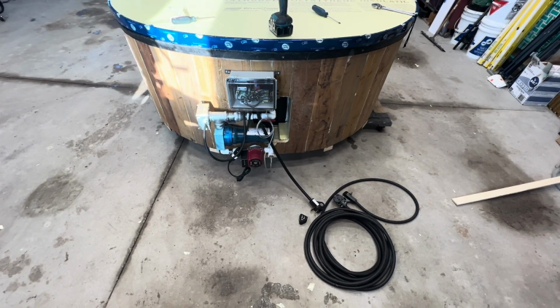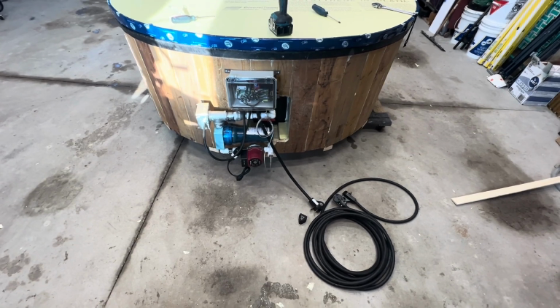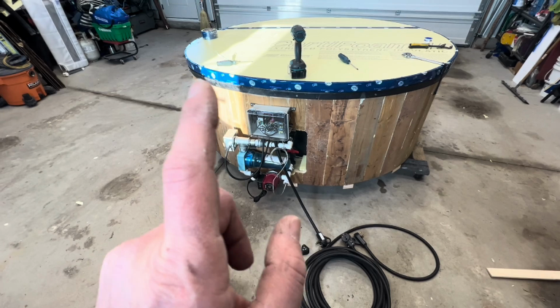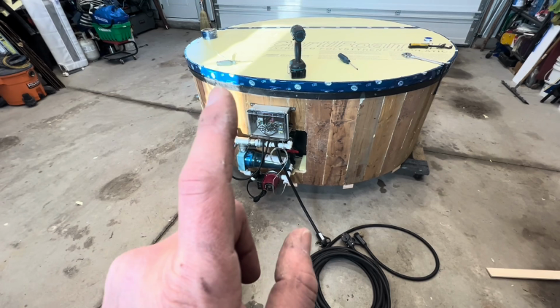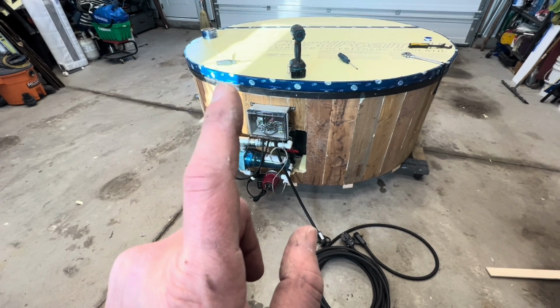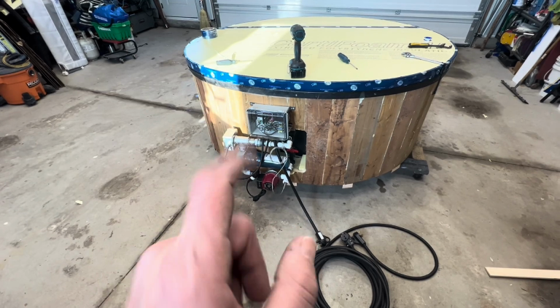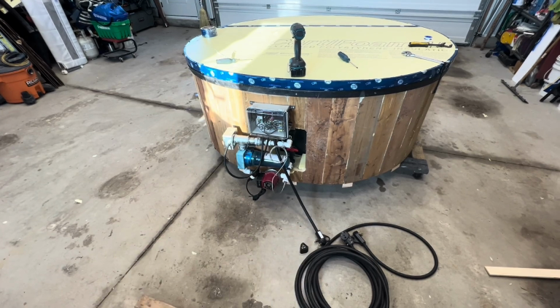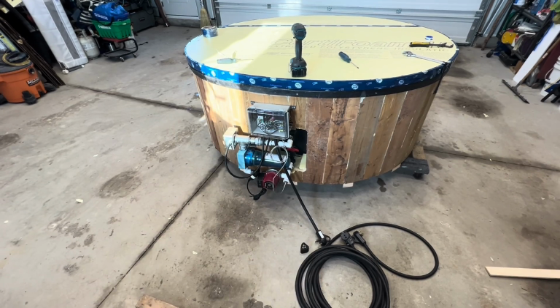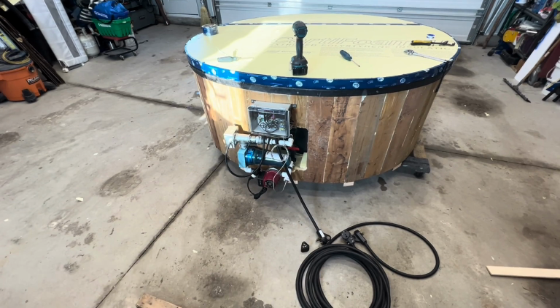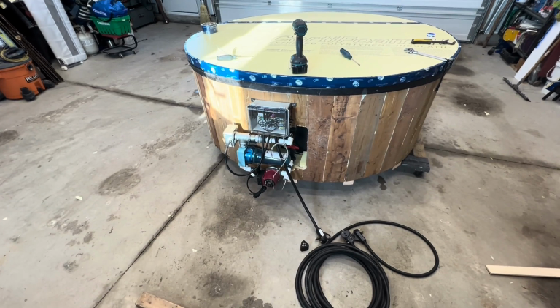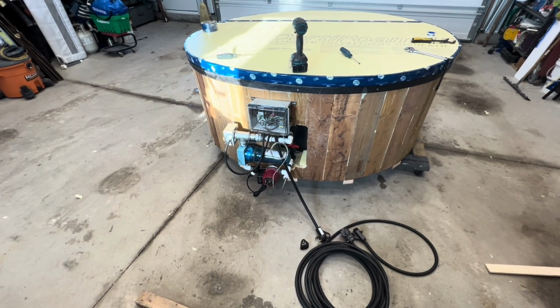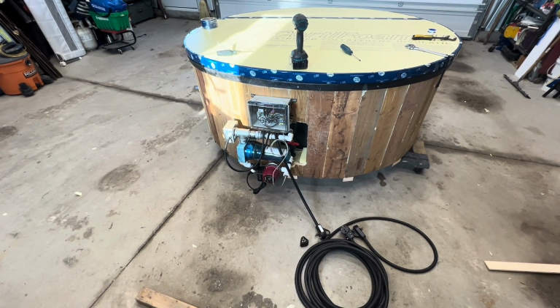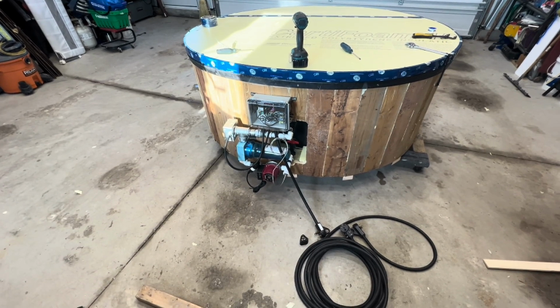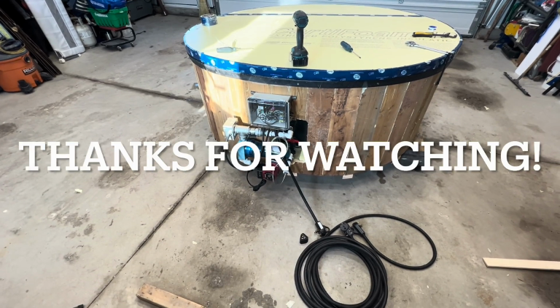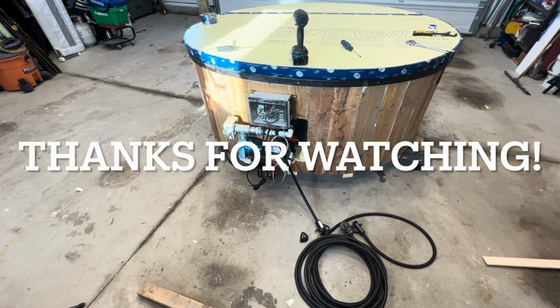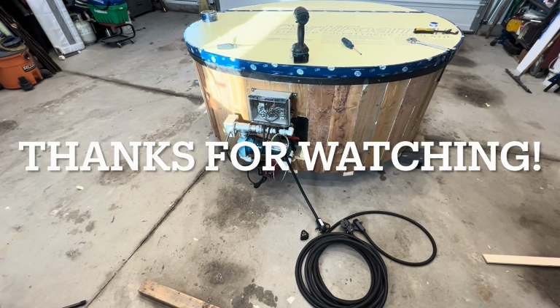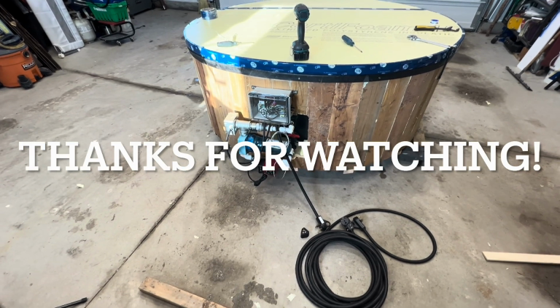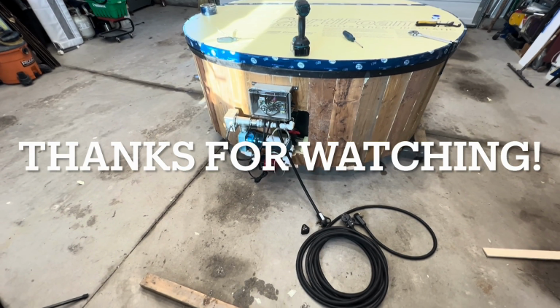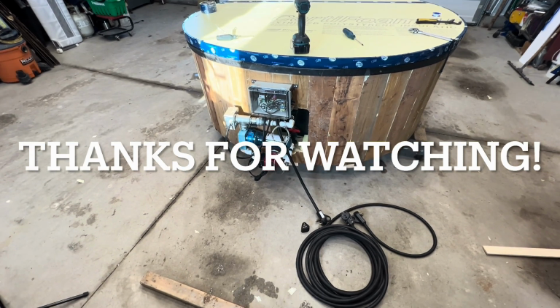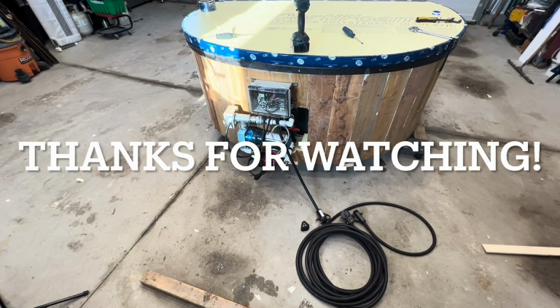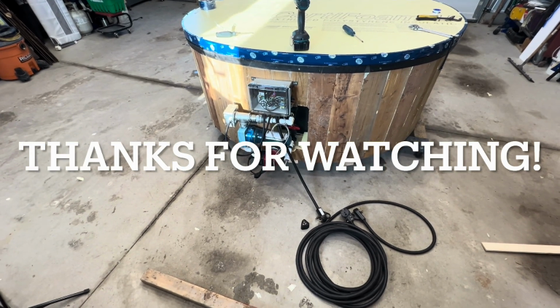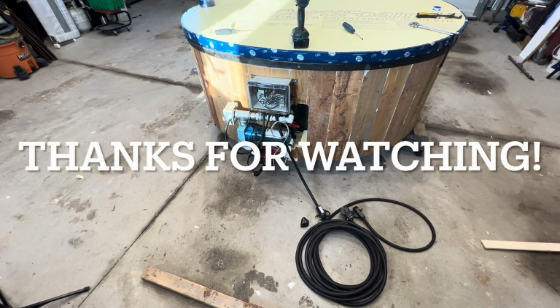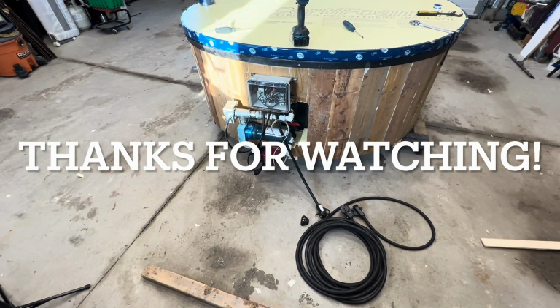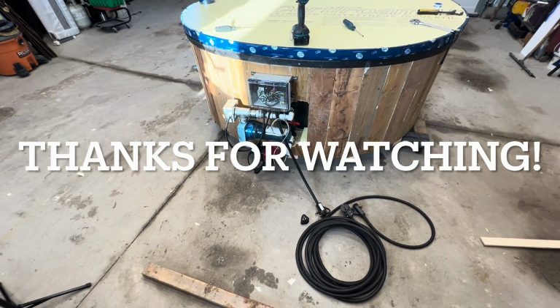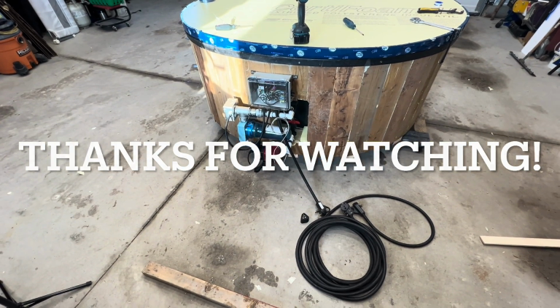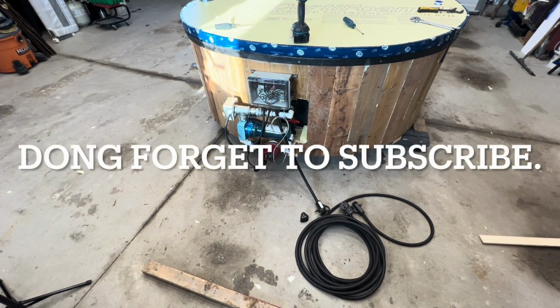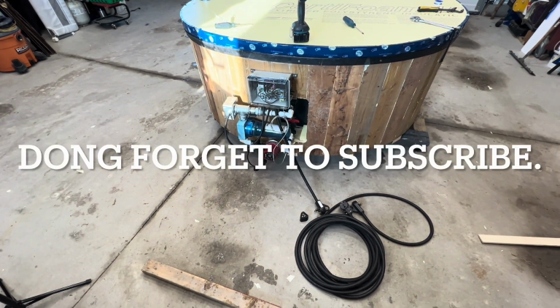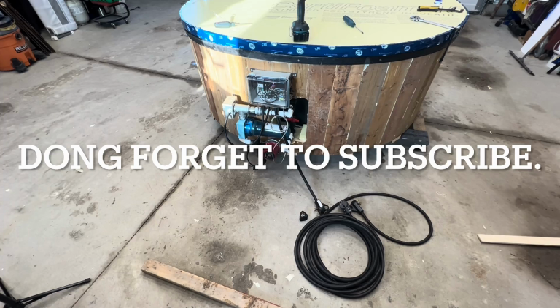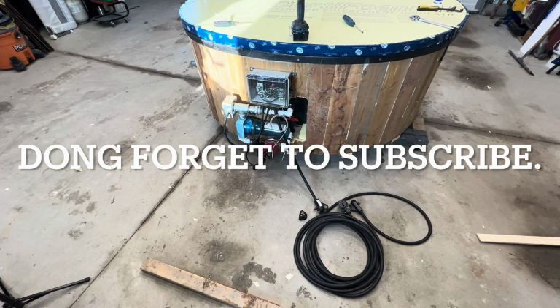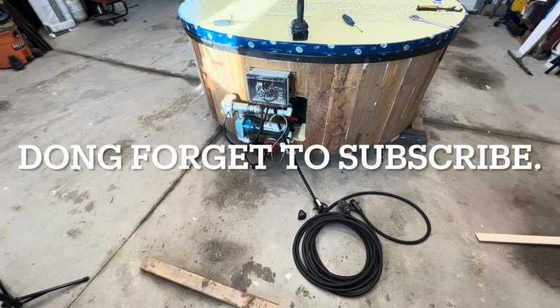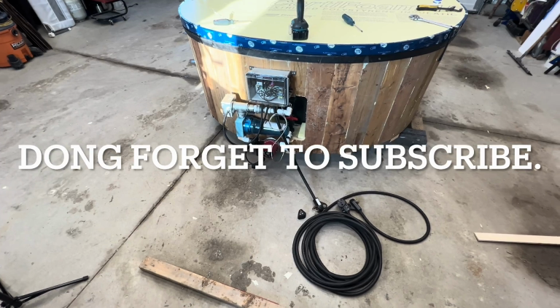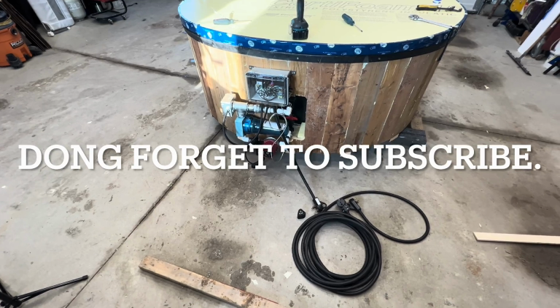For now, I would like to say thanks for watching and don't forget to subscribe.